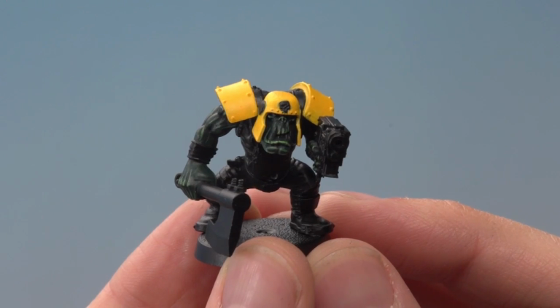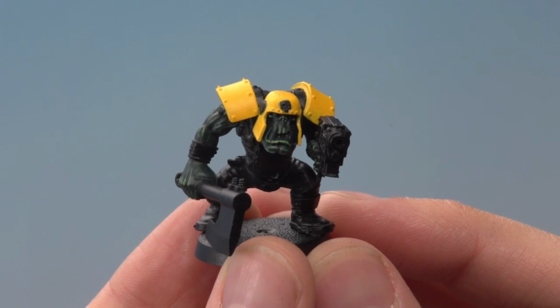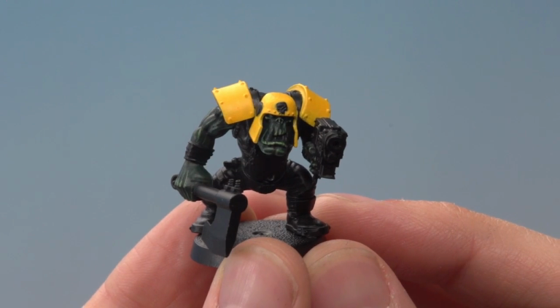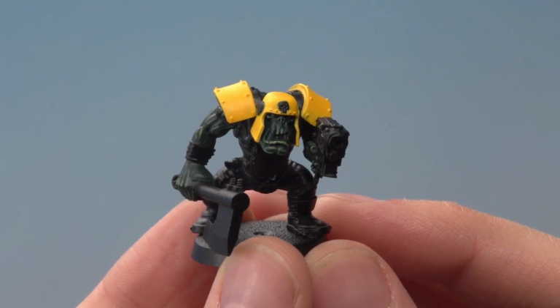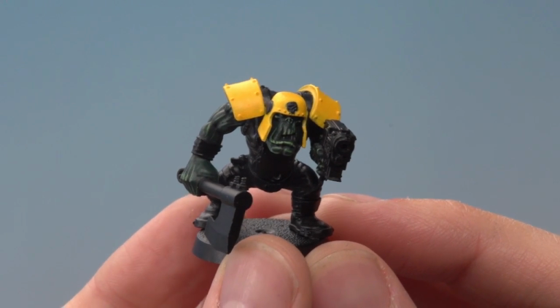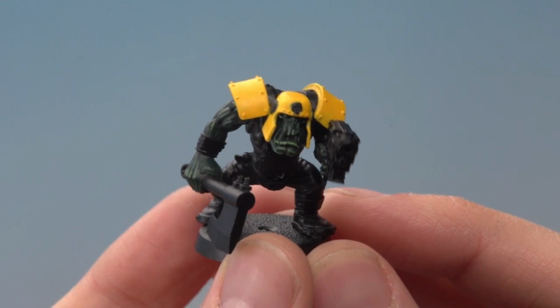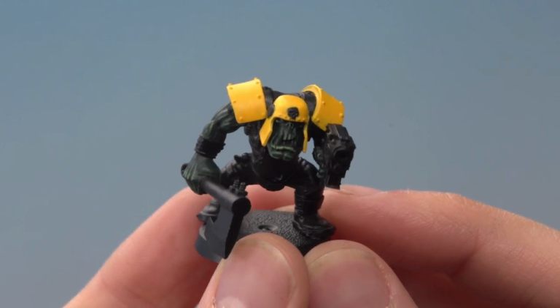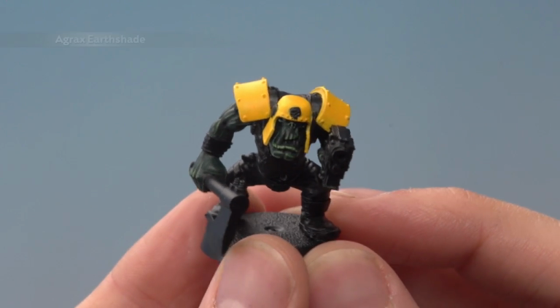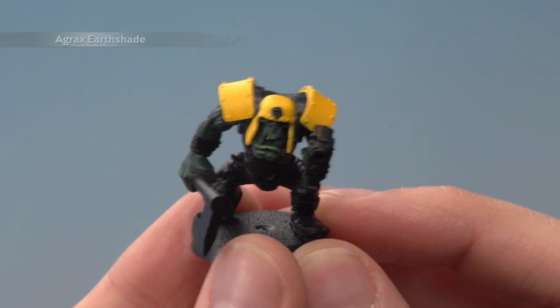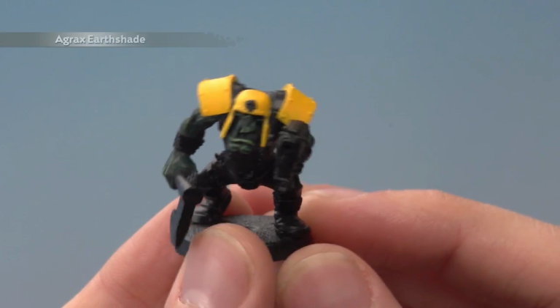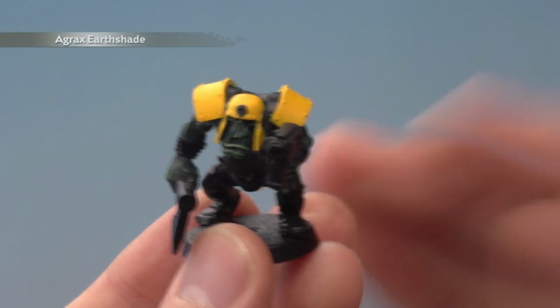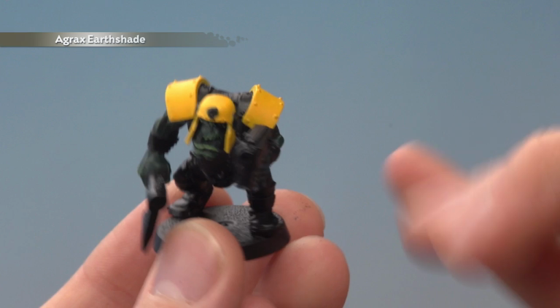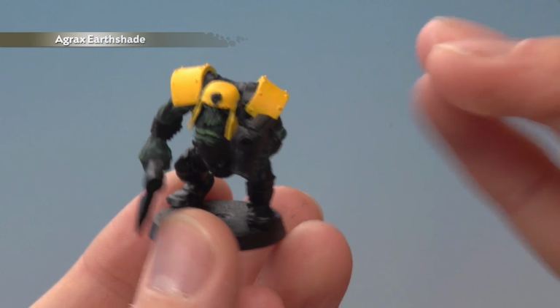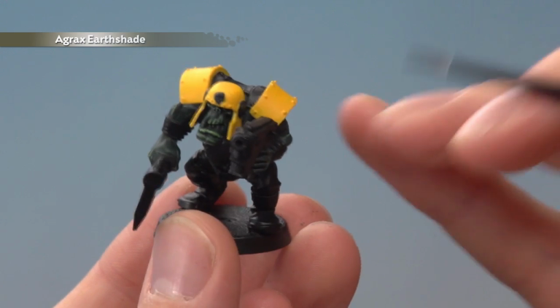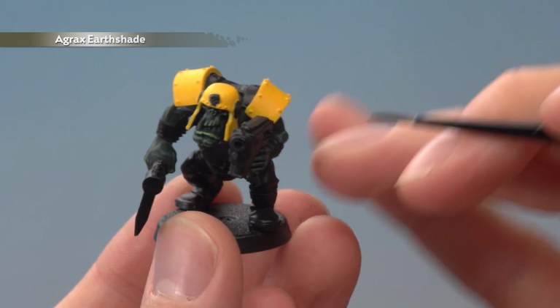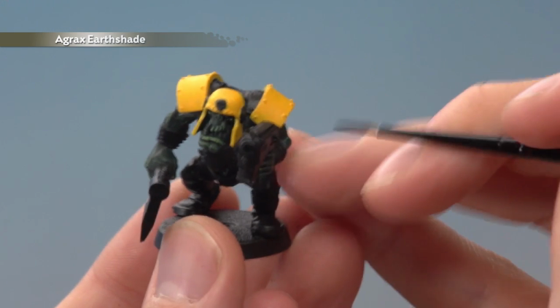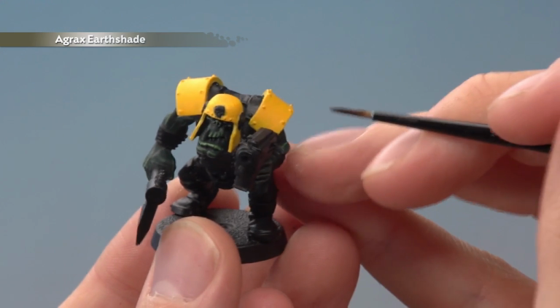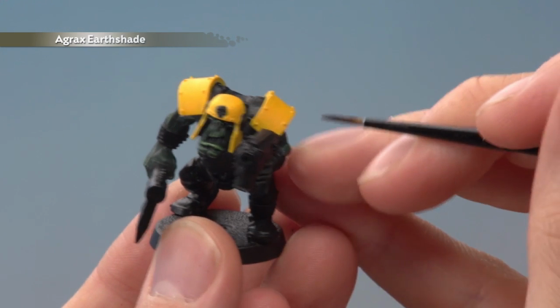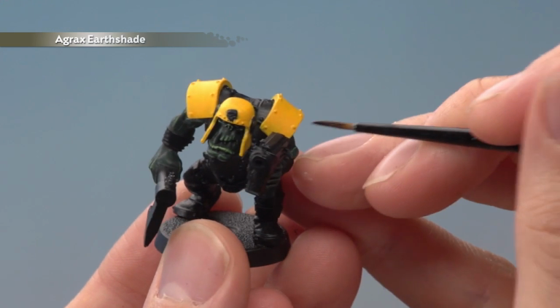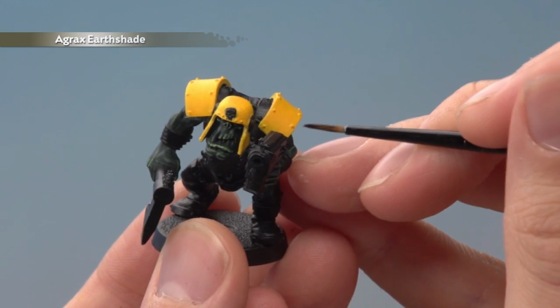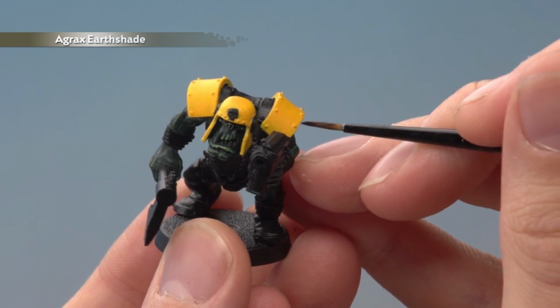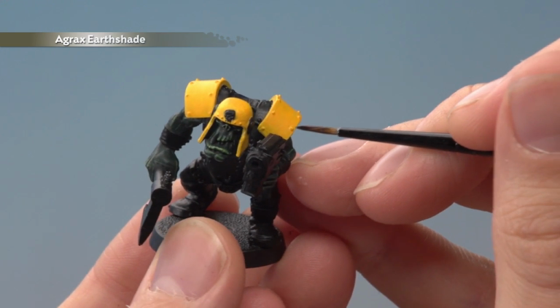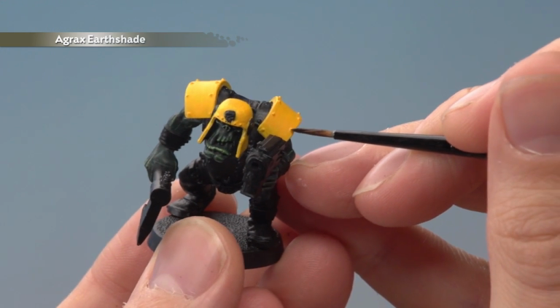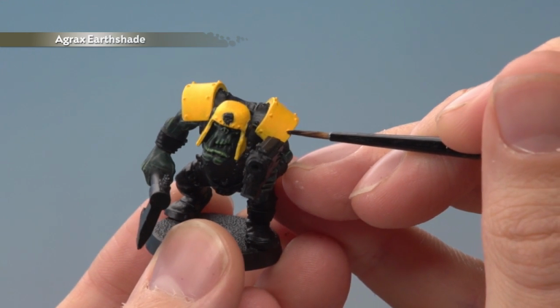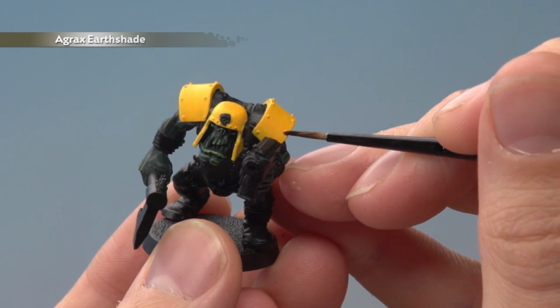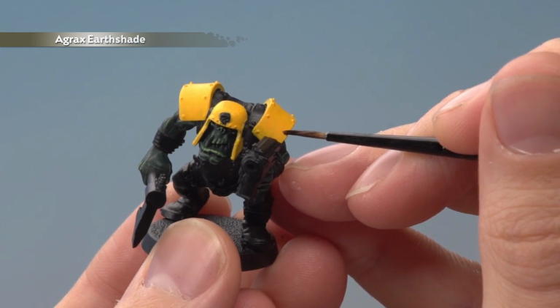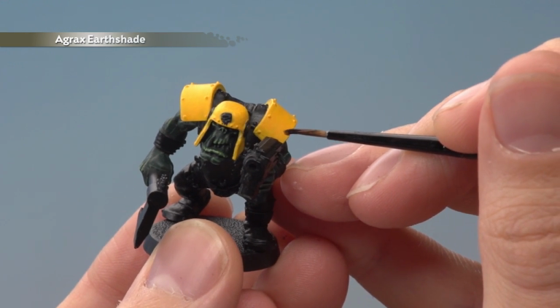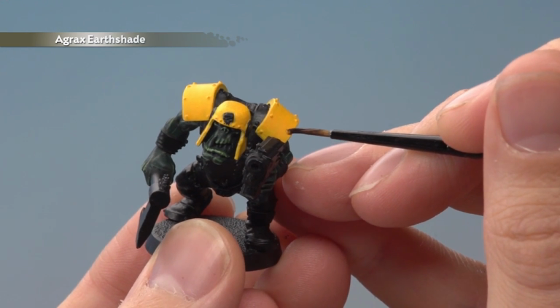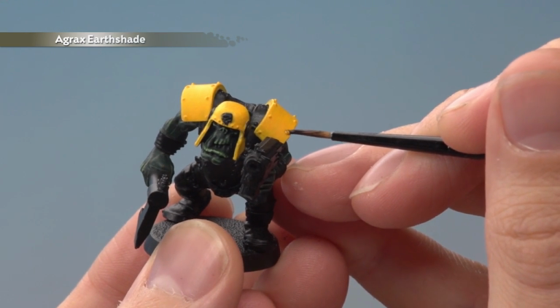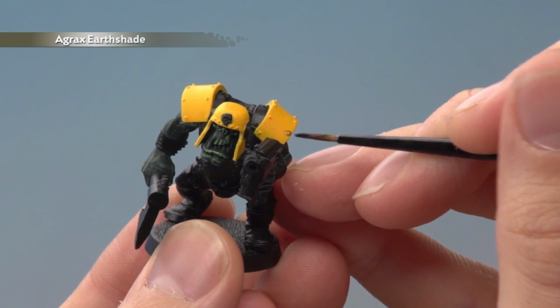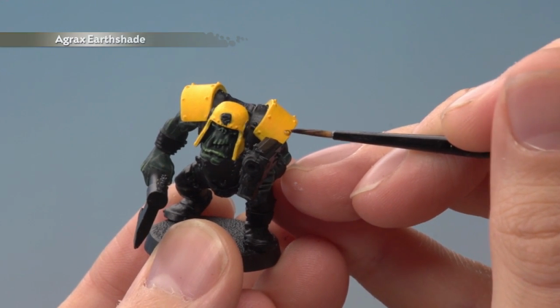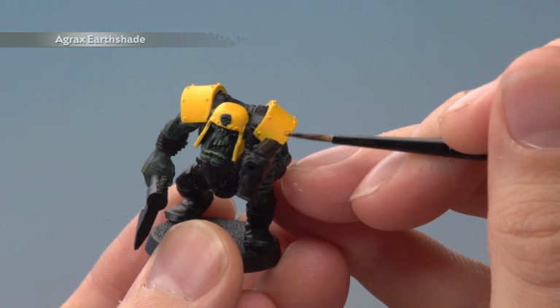Now that the yellow layer is done, we're ready to shade it by using Agrax Earthshade painted into all the recesses, and this includes around all the rivets as well.